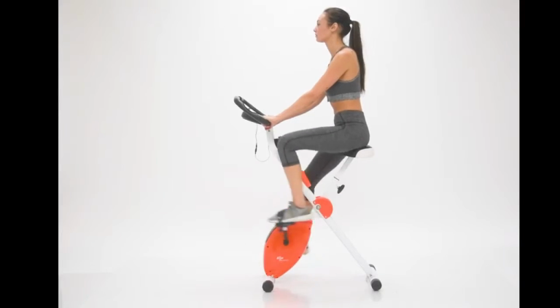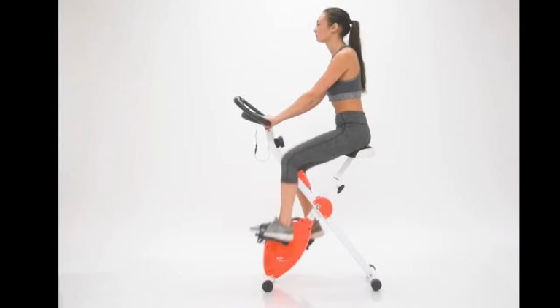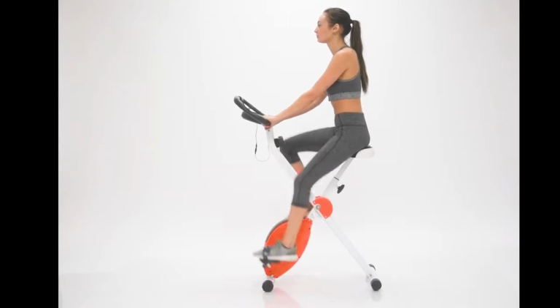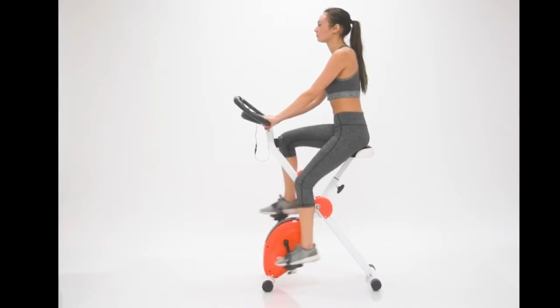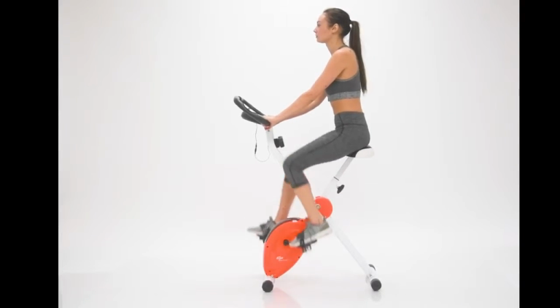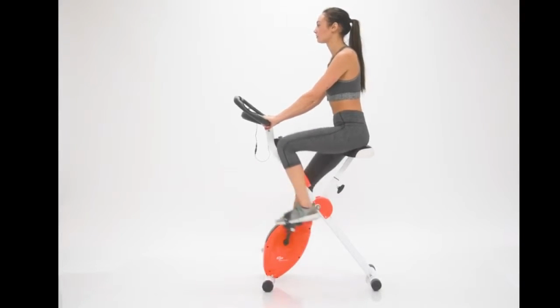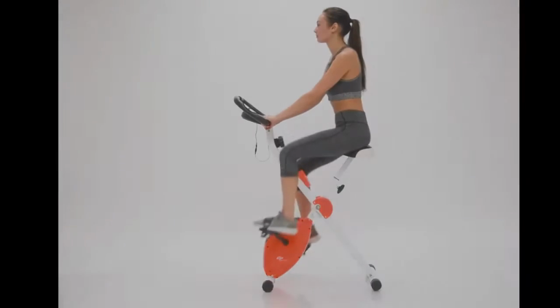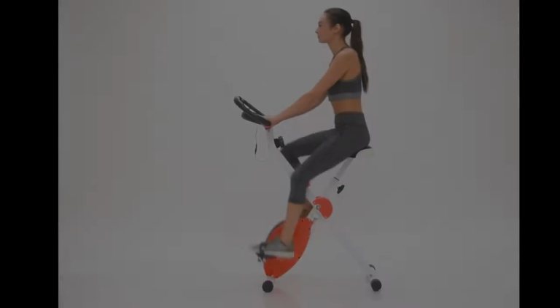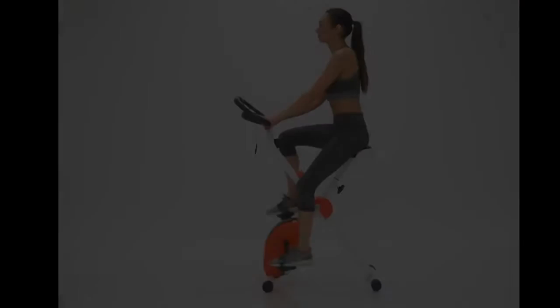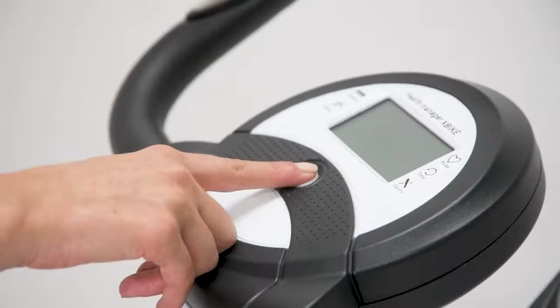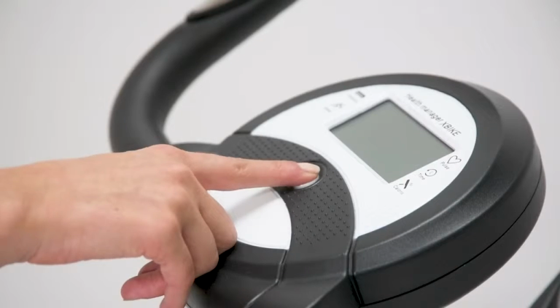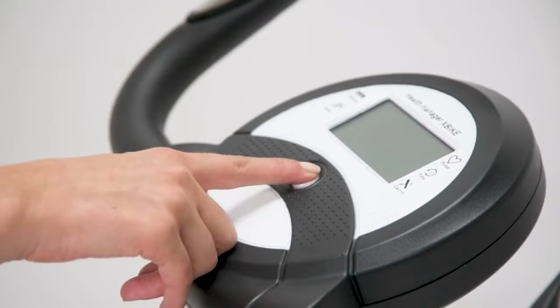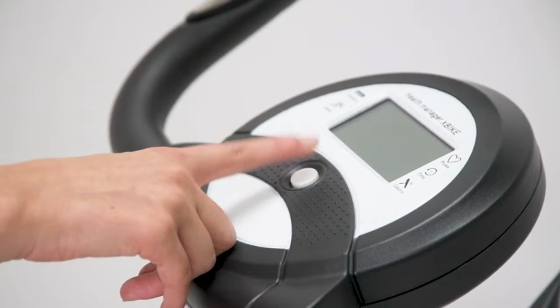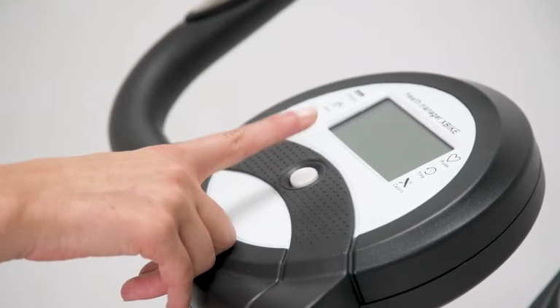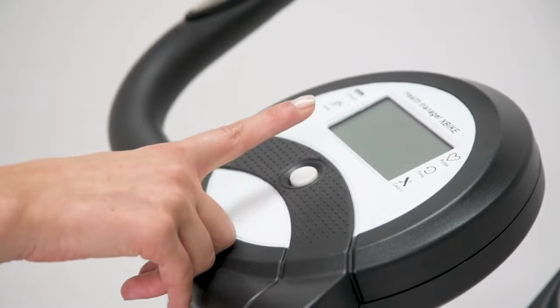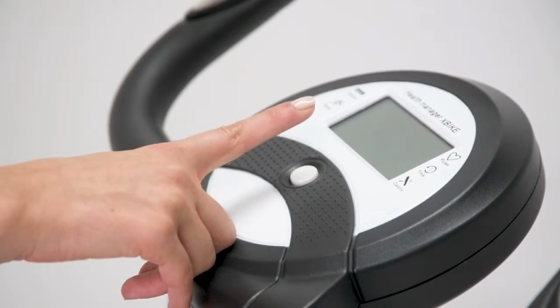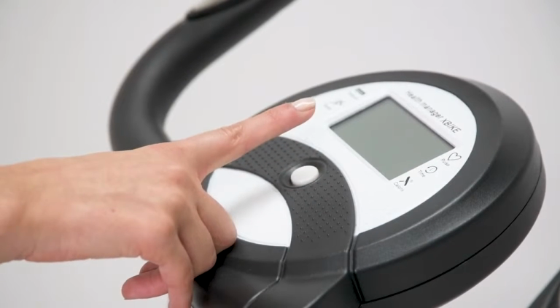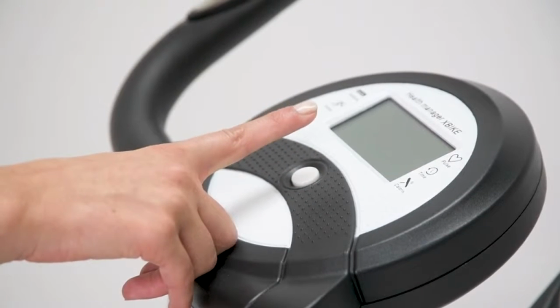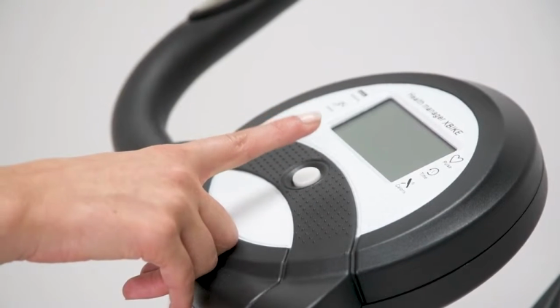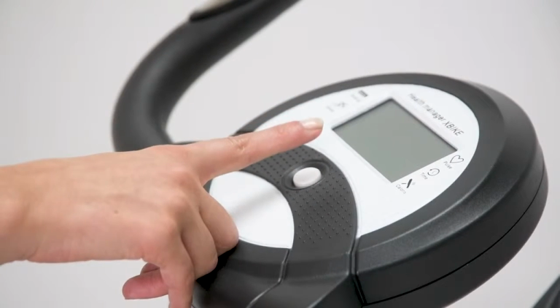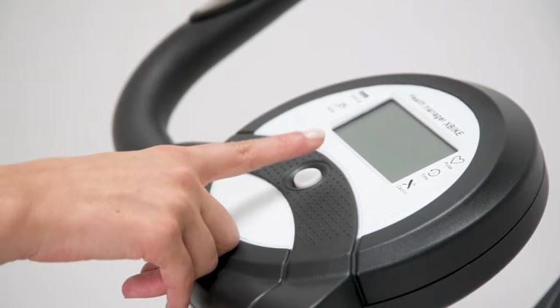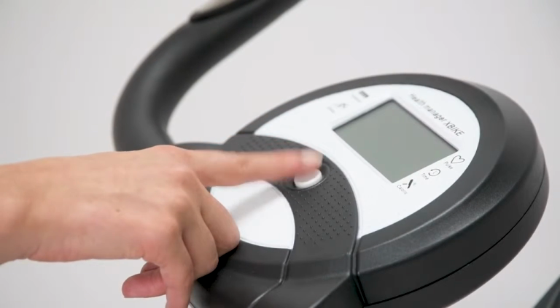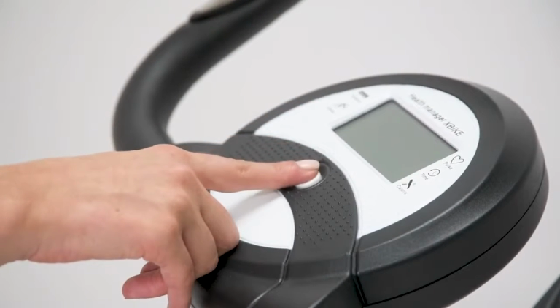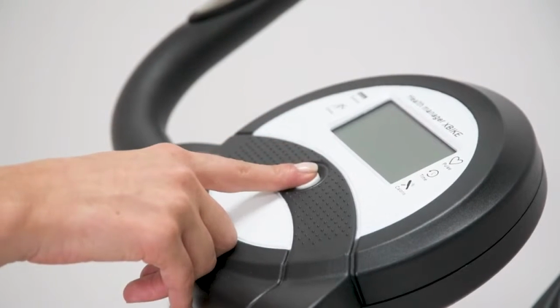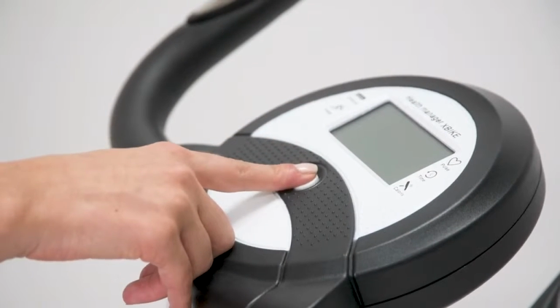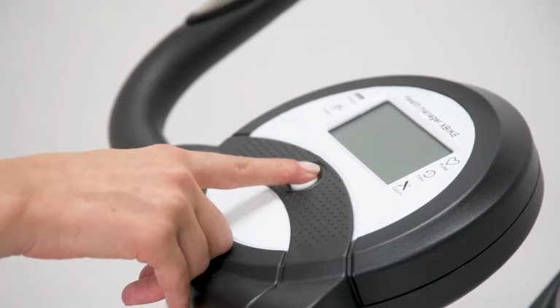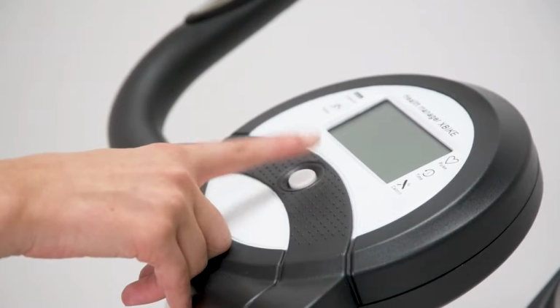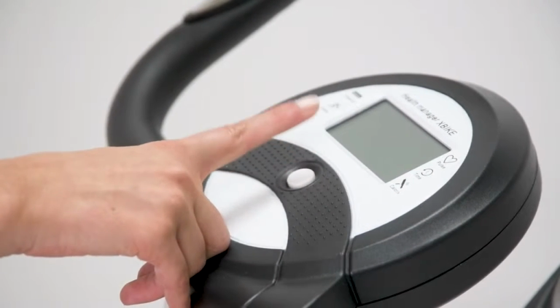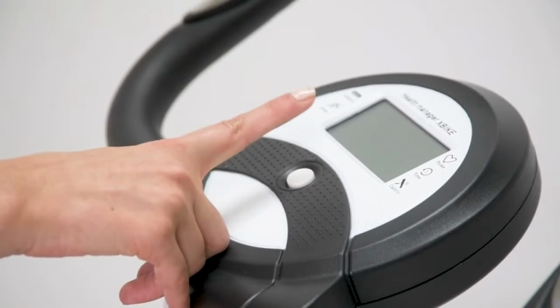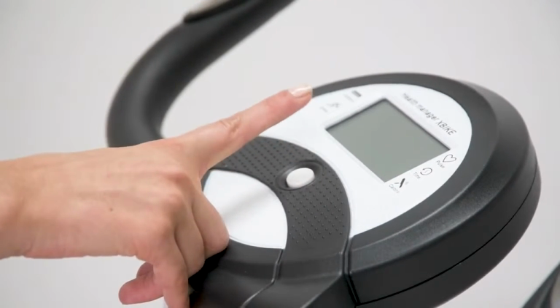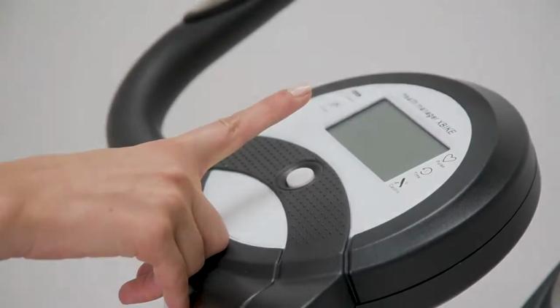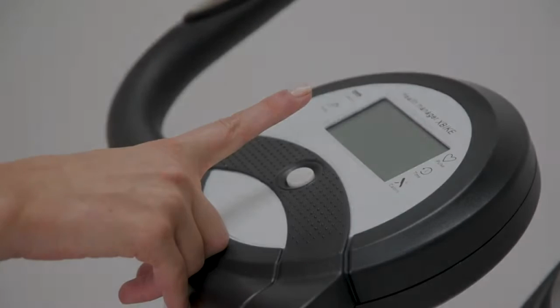Features included are an LCD display that scans distance, speed, time, pulse, and calories burned.